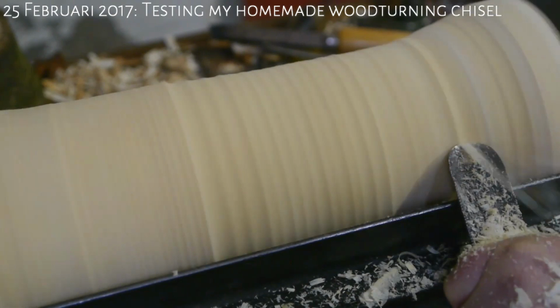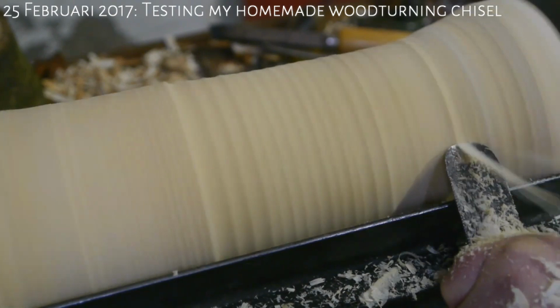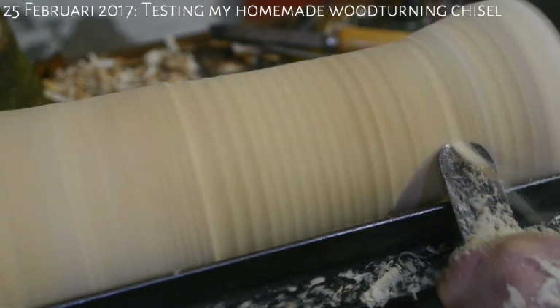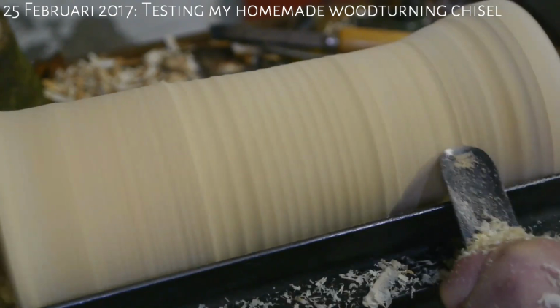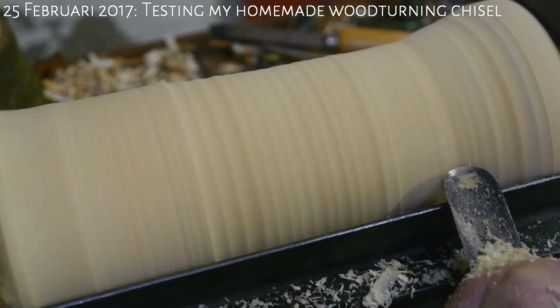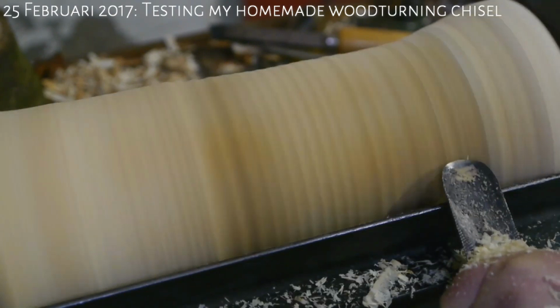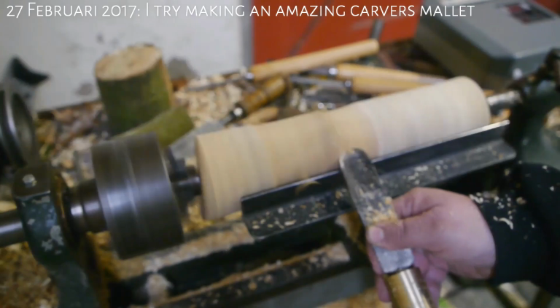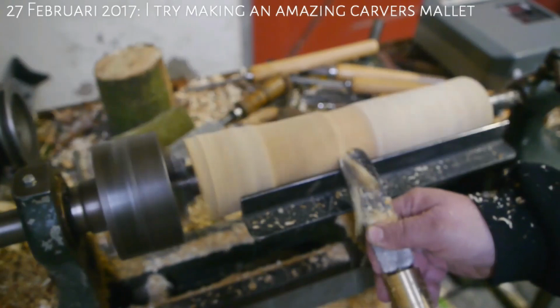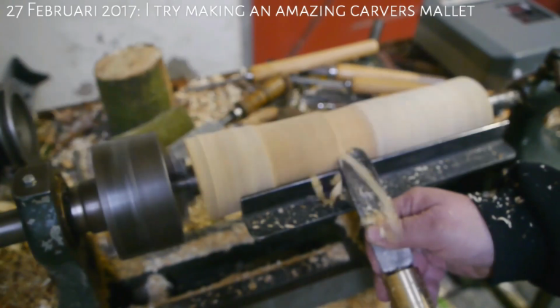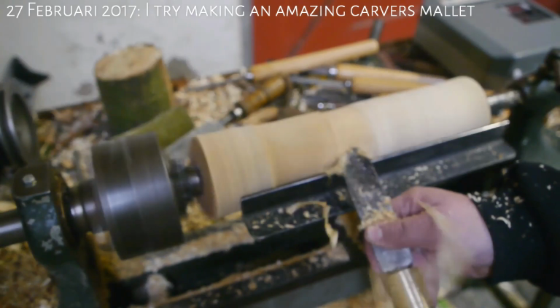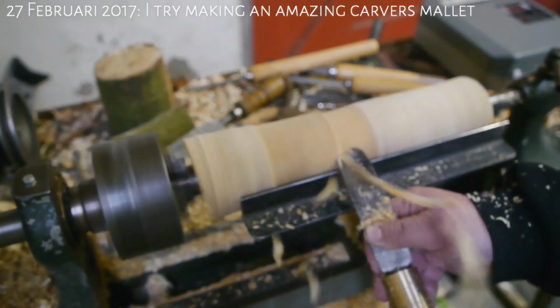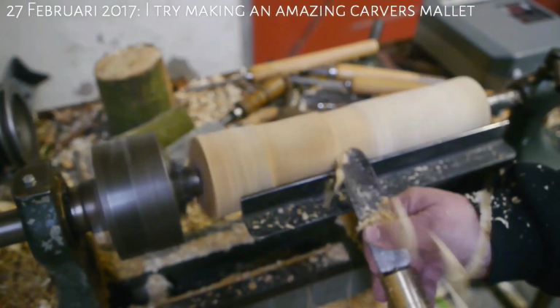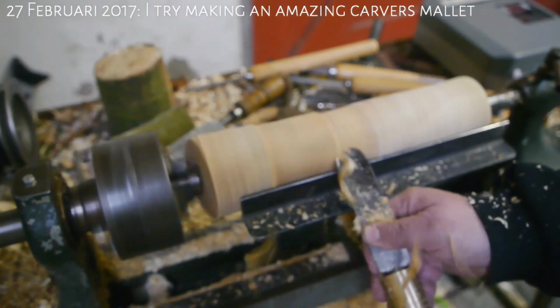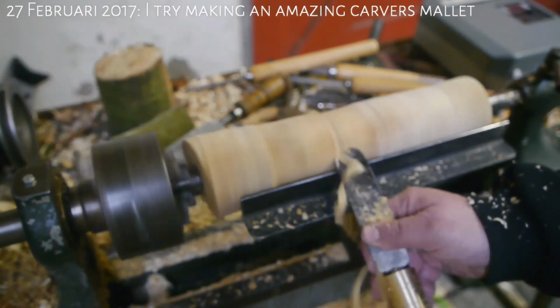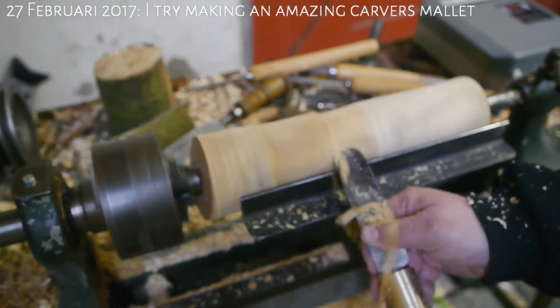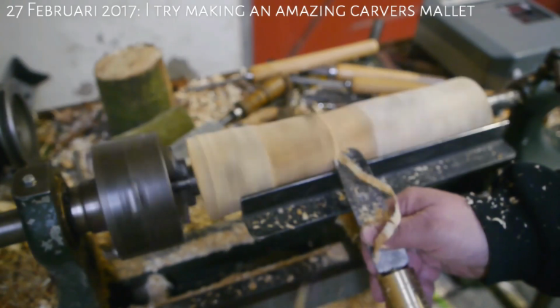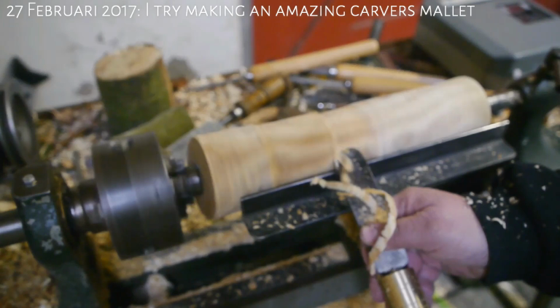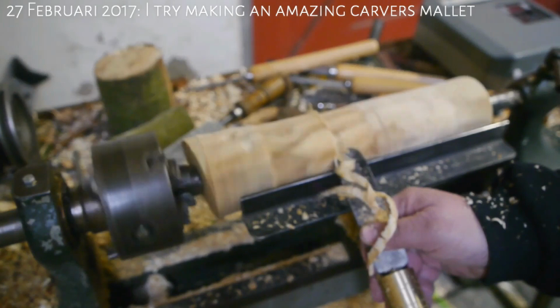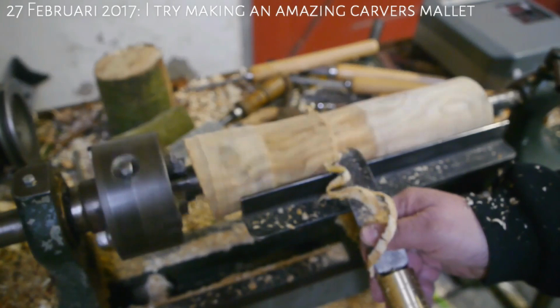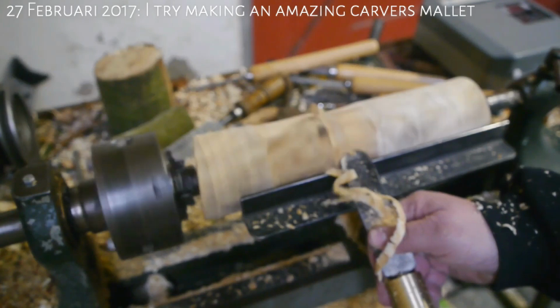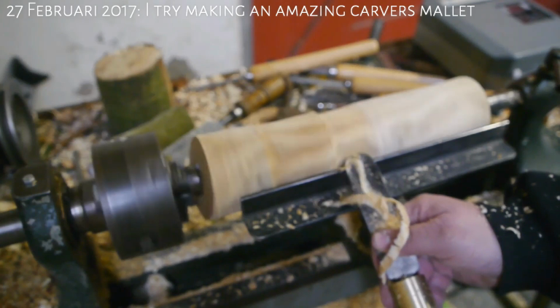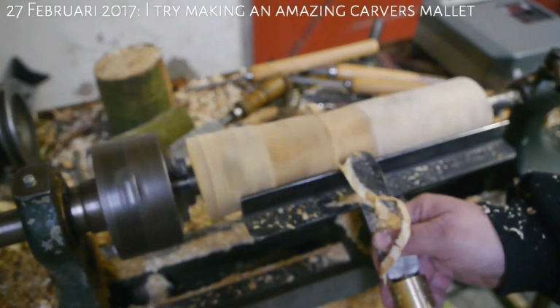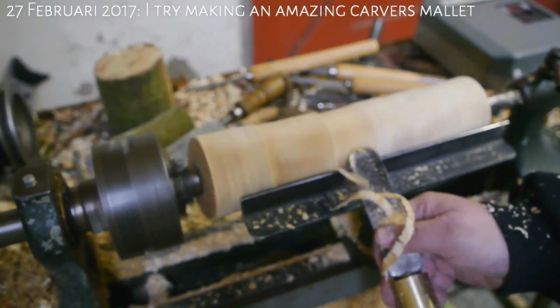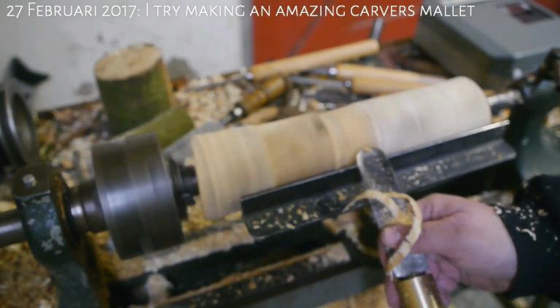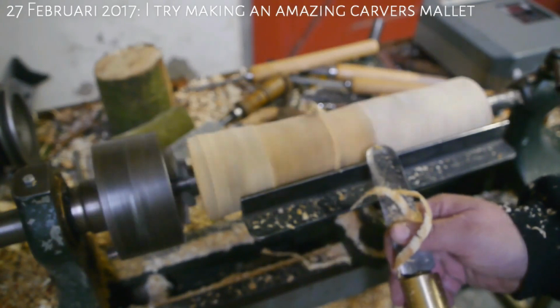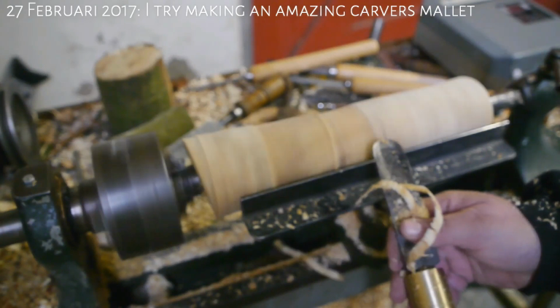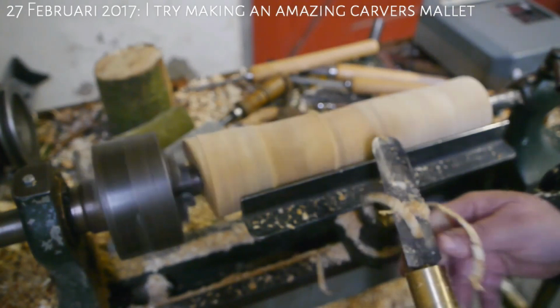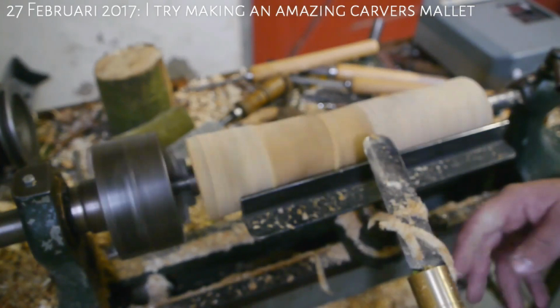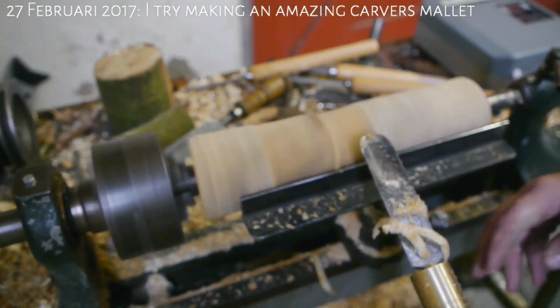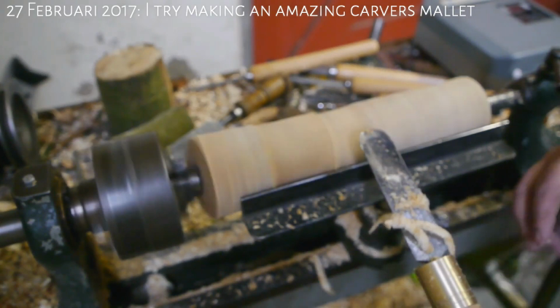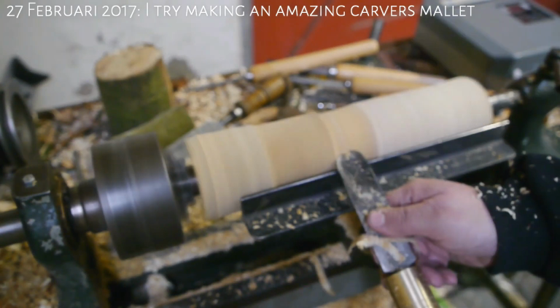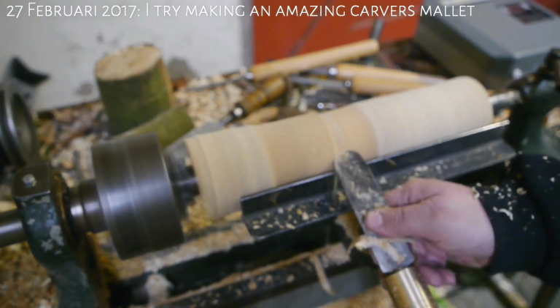For a while it worked great. It cut through a fresh piece of wood like a hot knife goes through butter.